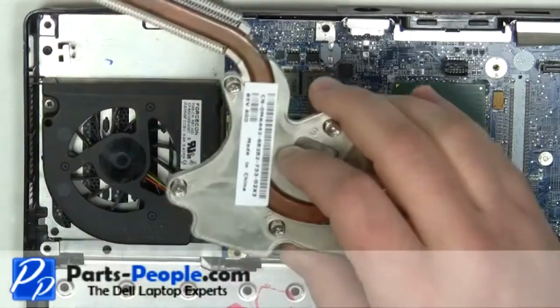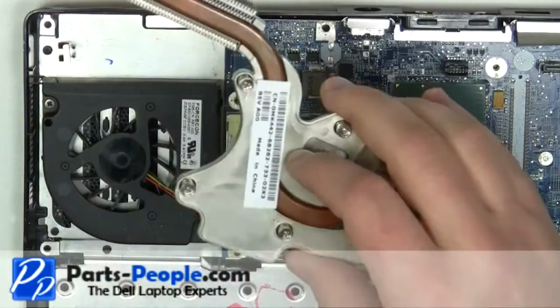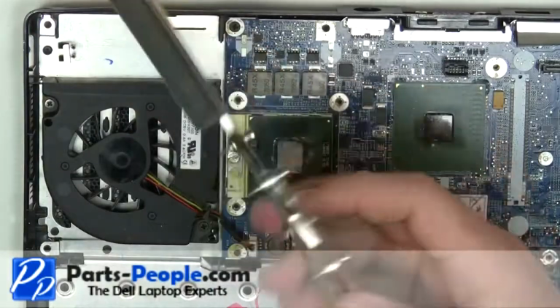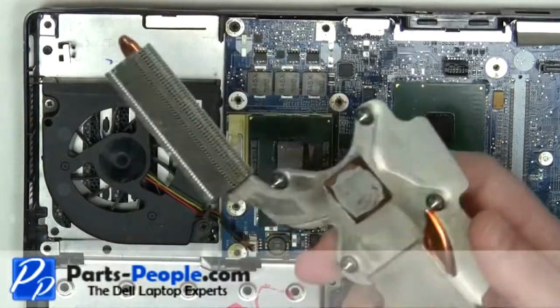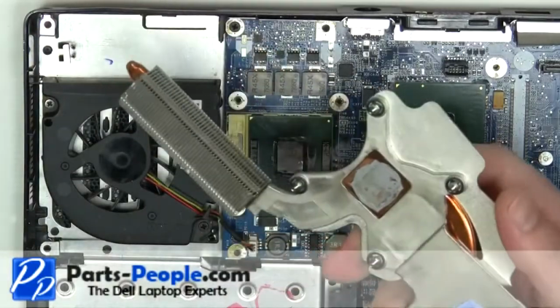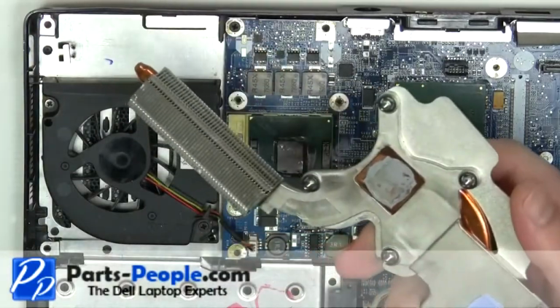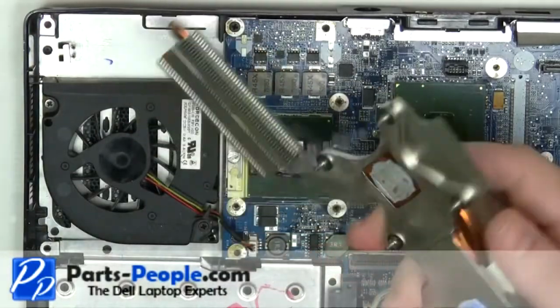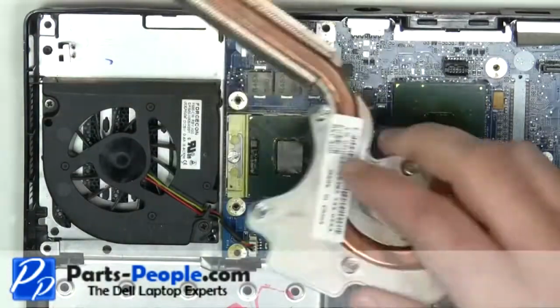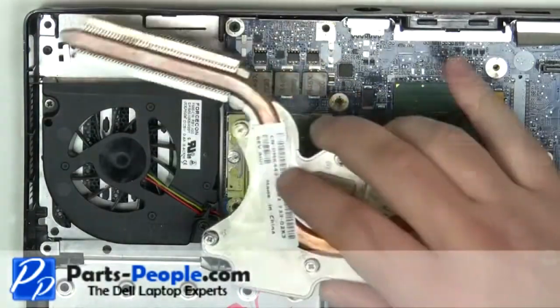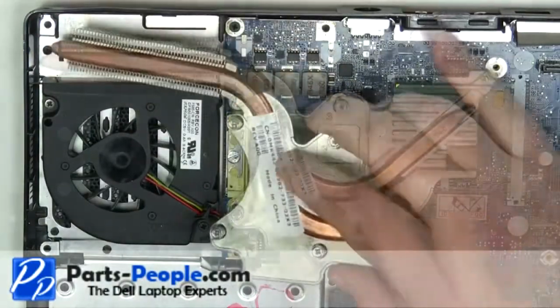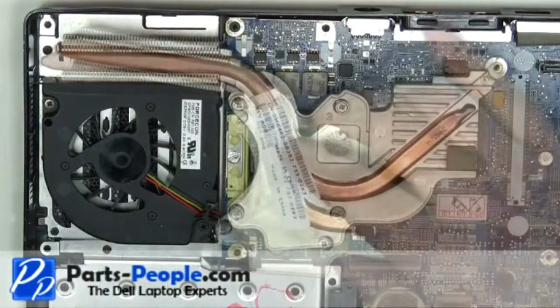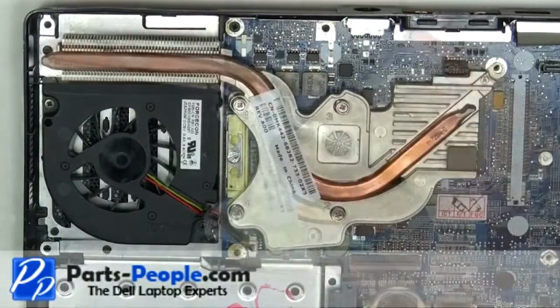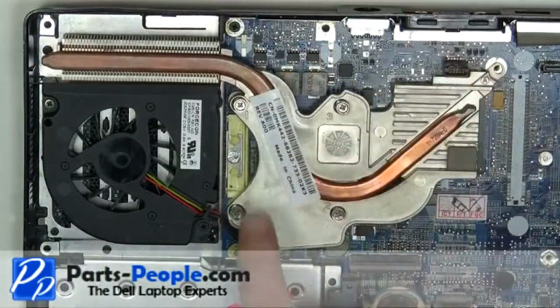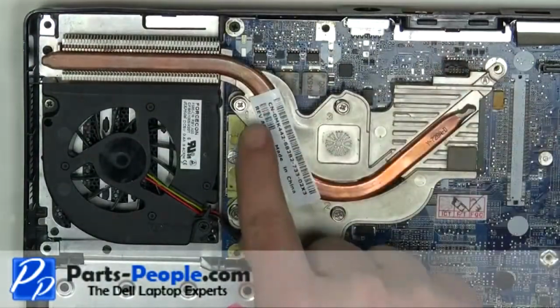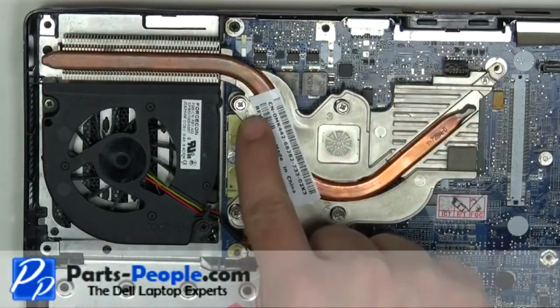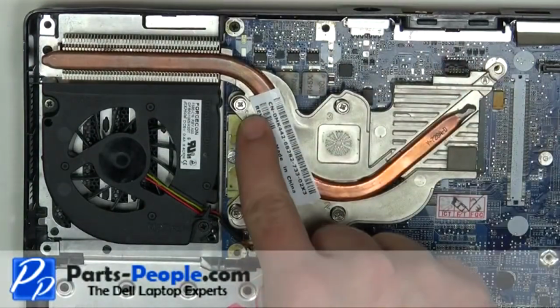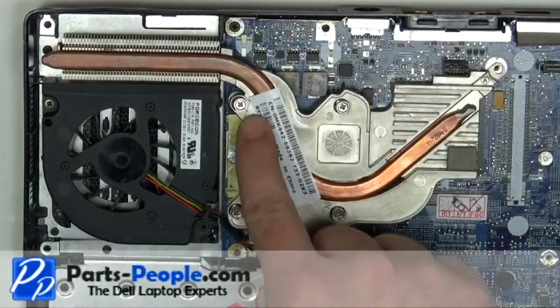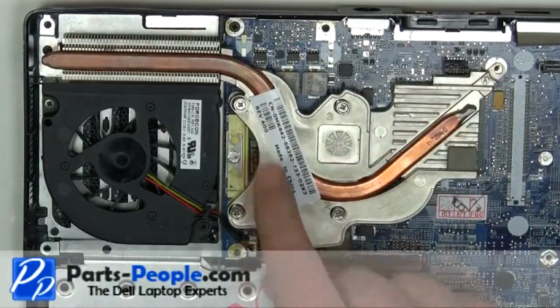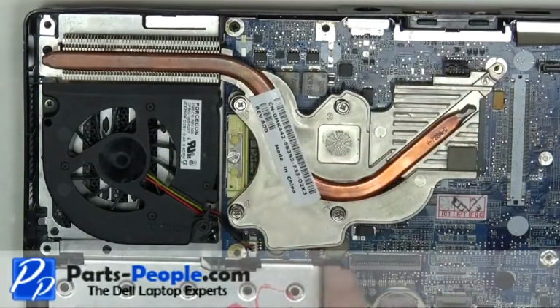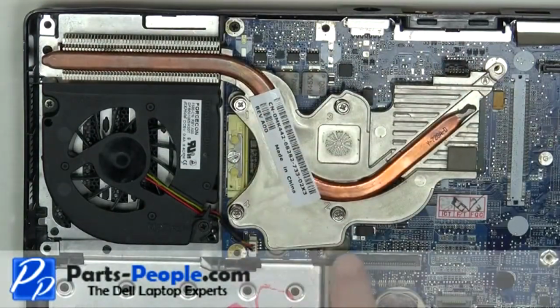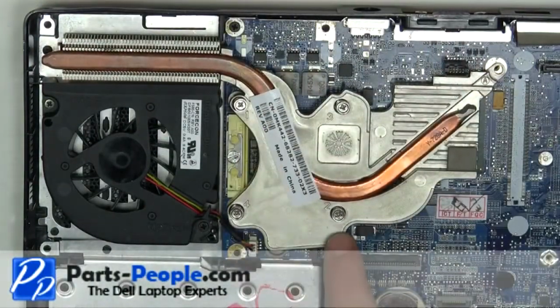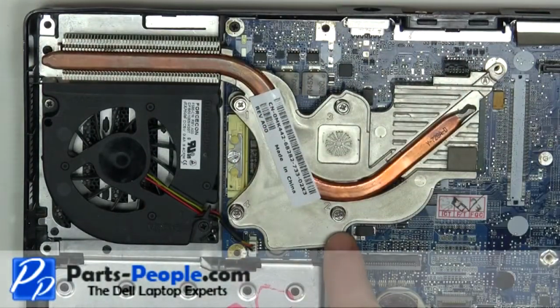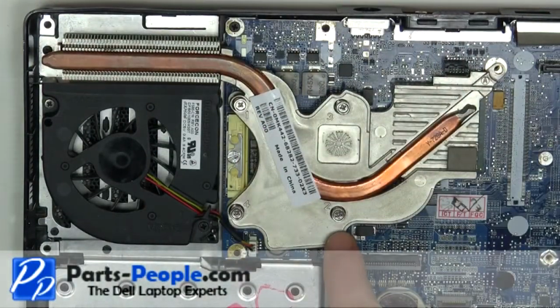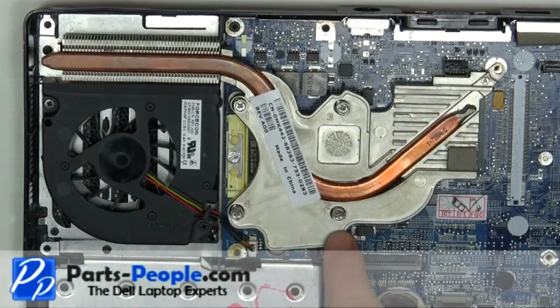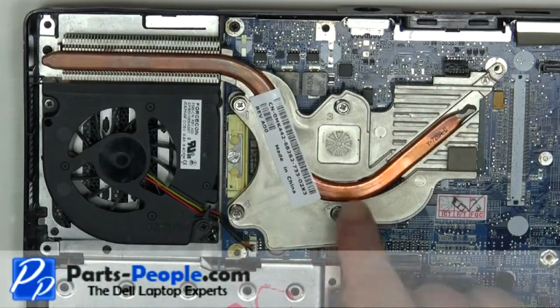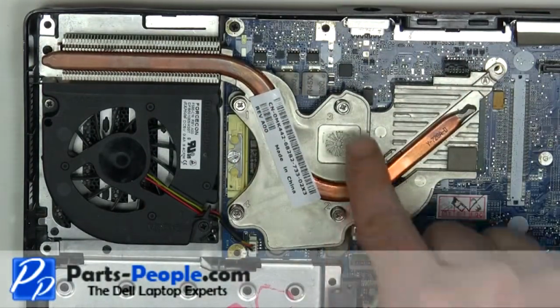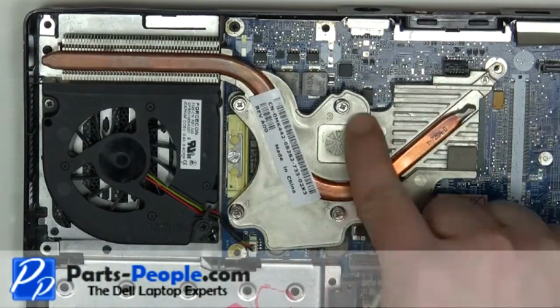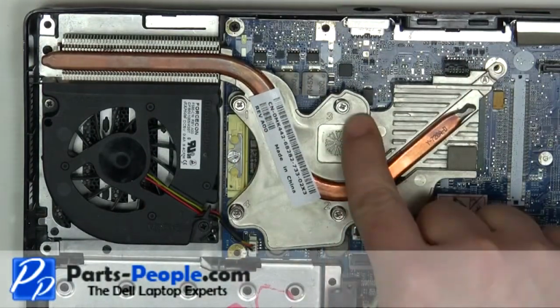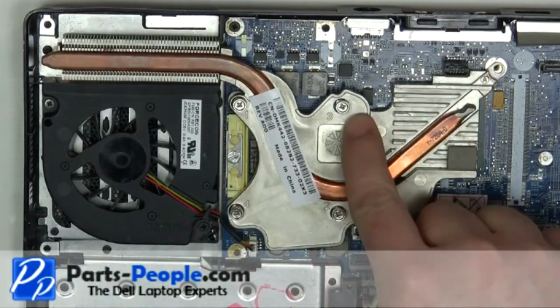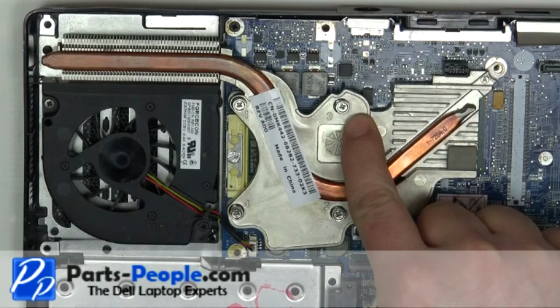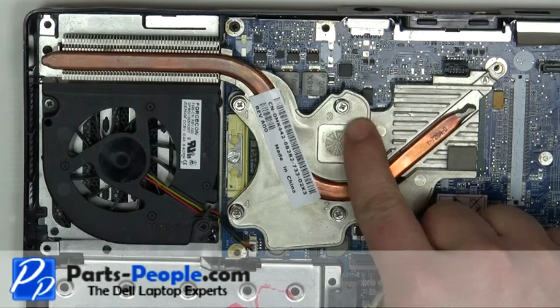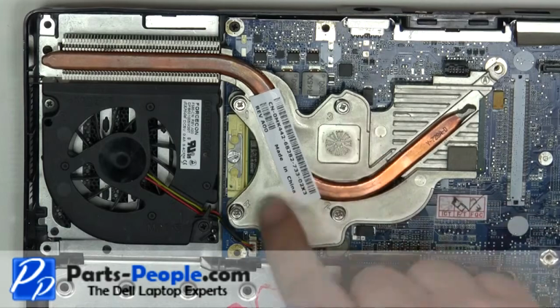Place the heatsink onto the motherboard. Tighten down the heatsink screws in the numbered order listed on the heatsink.